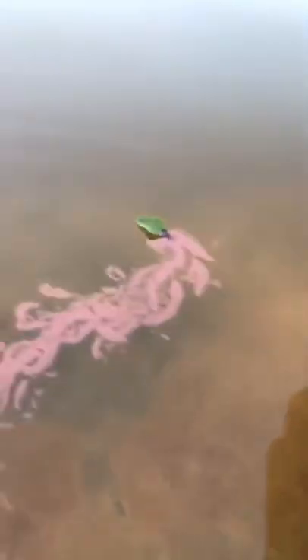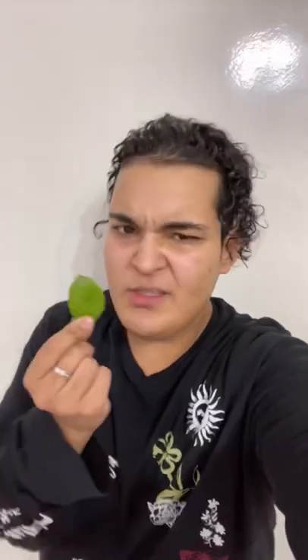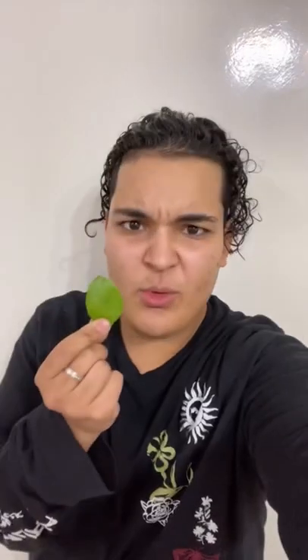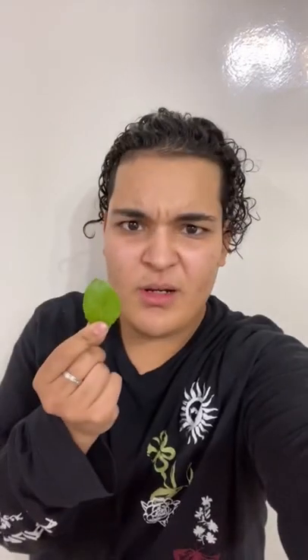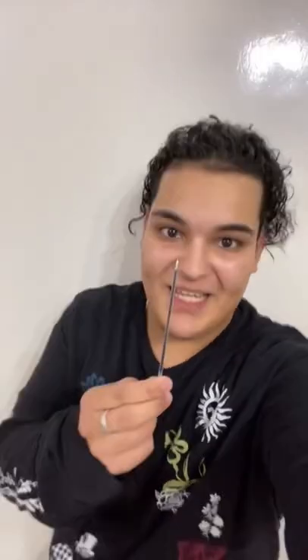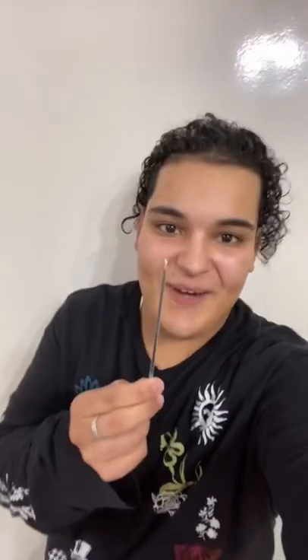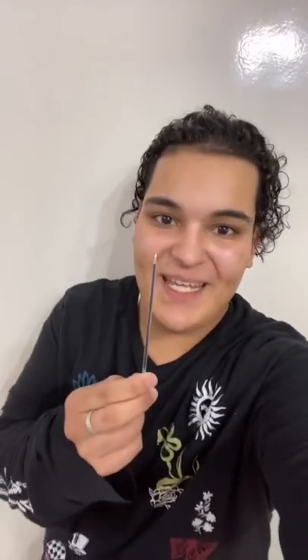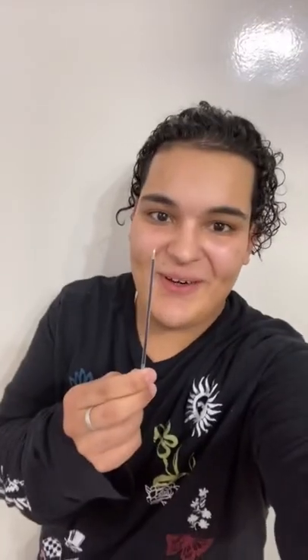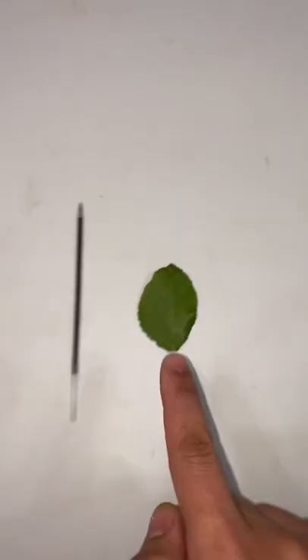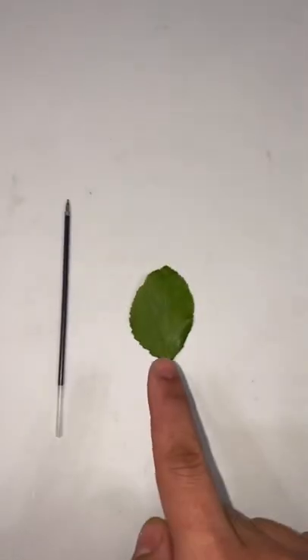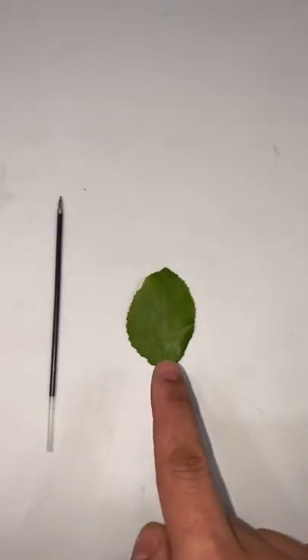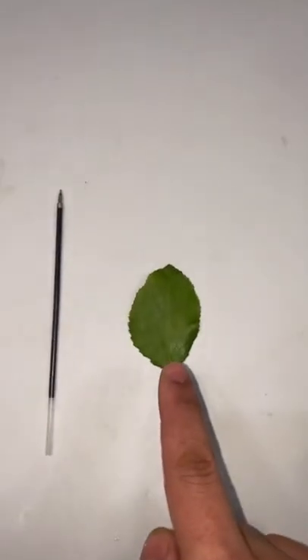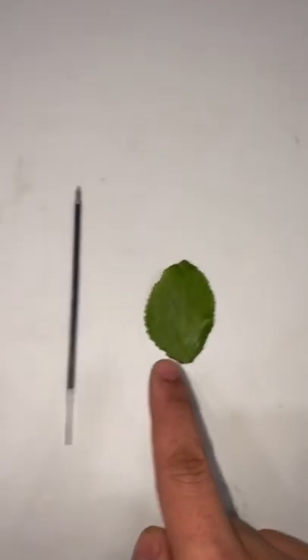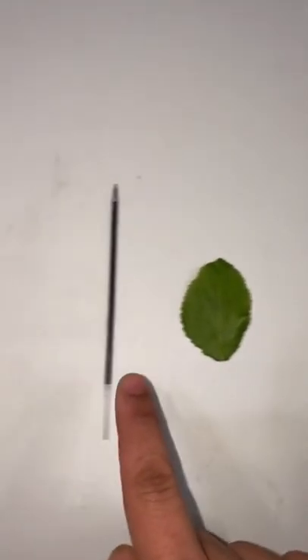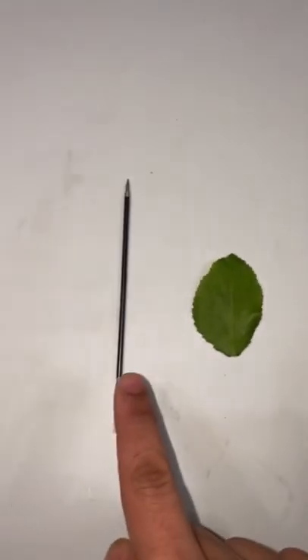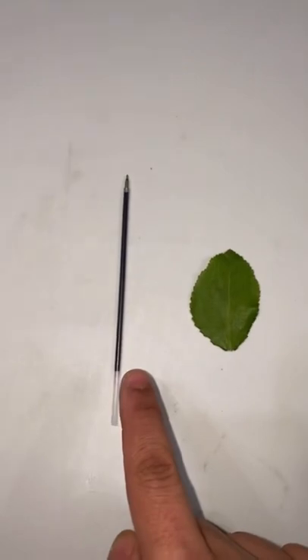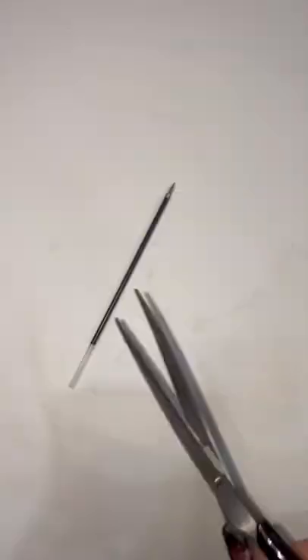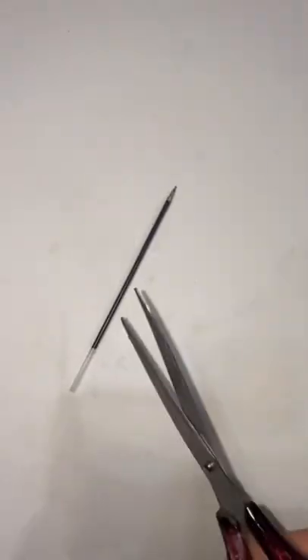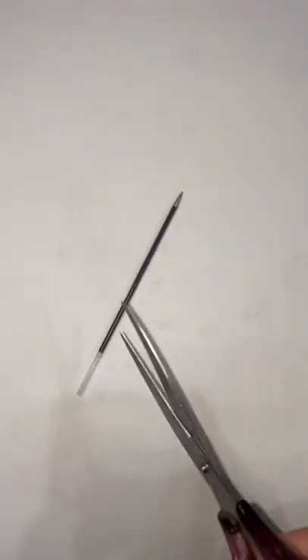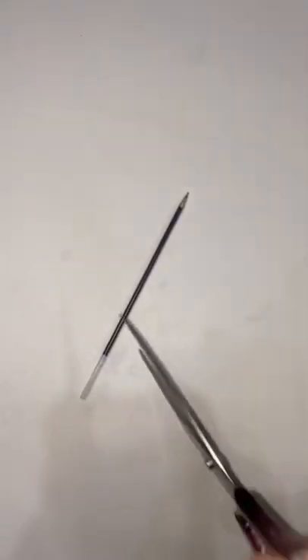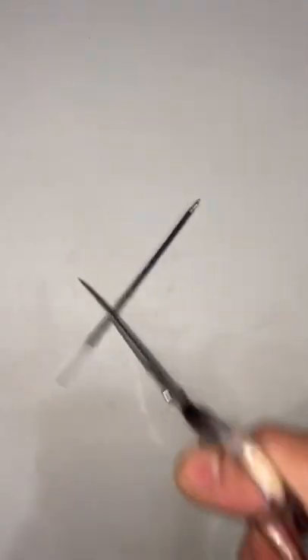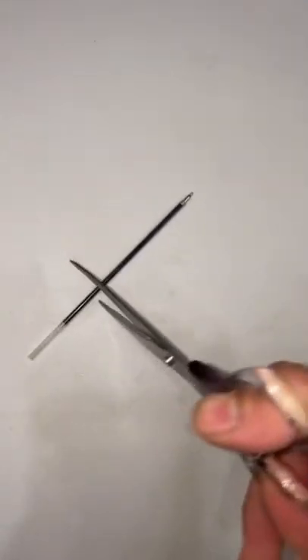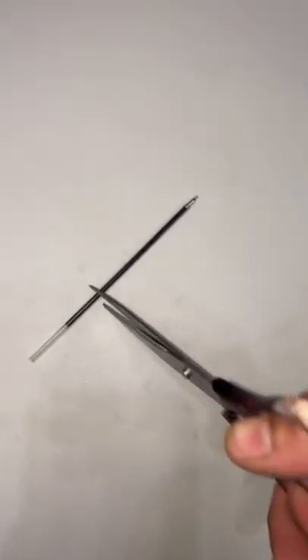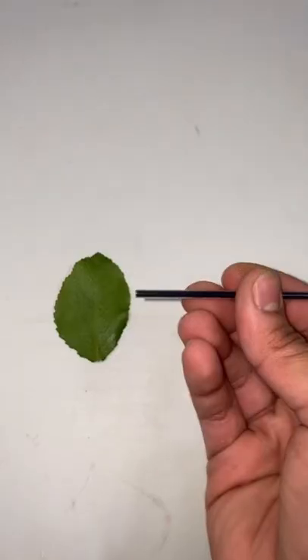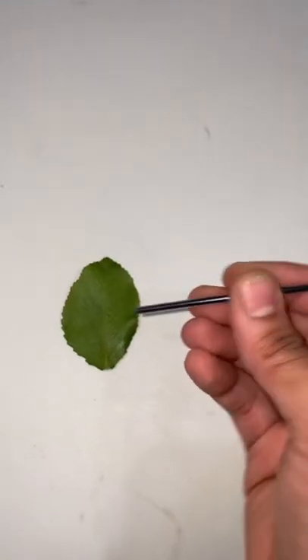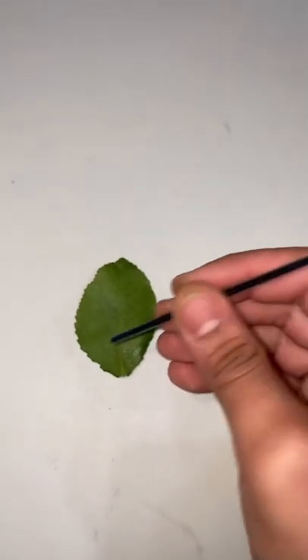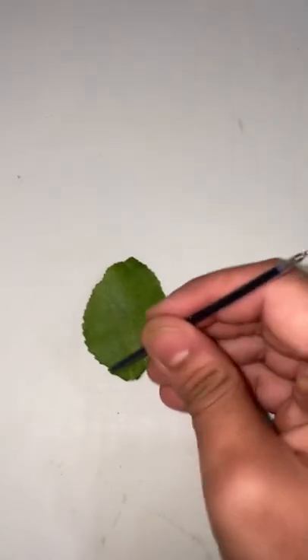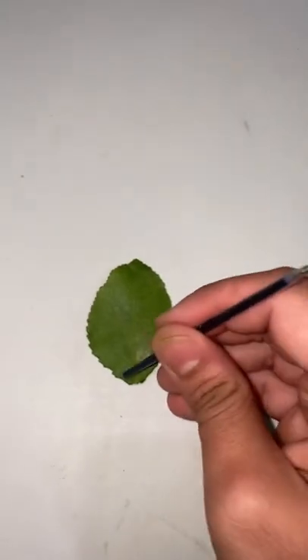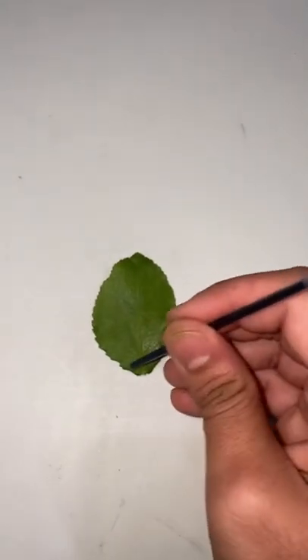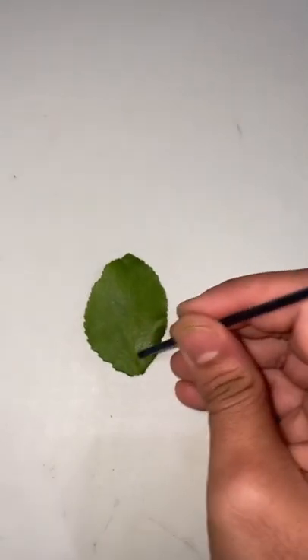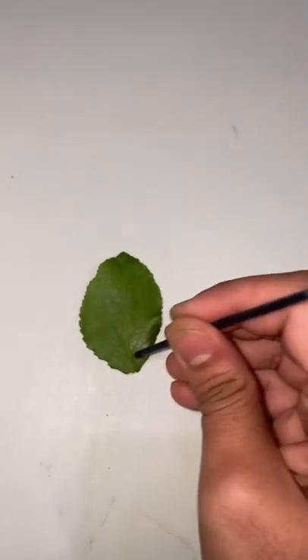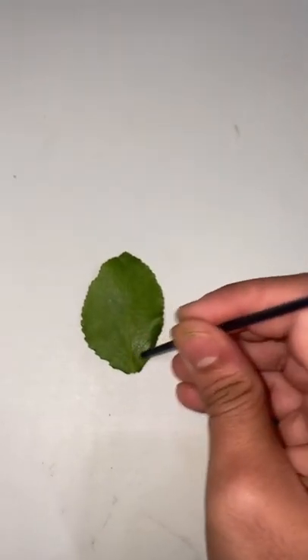Does it even work? Let's find out. All we need is a leaf and a pen. And we're just gonna cut the pen and pour the ink on the leaf.